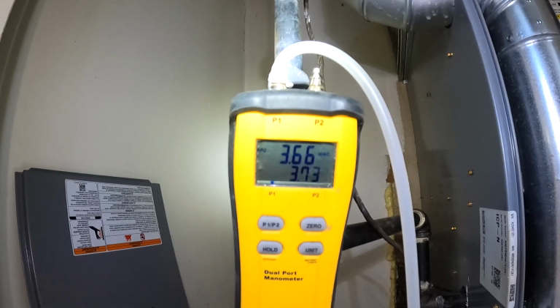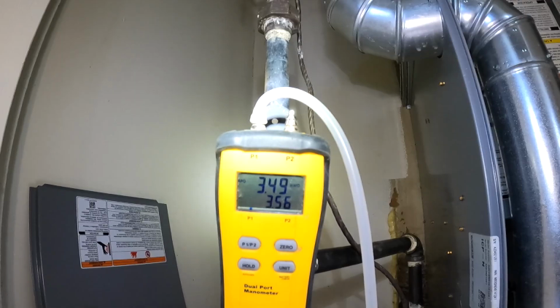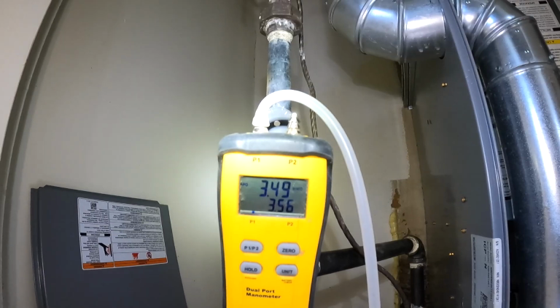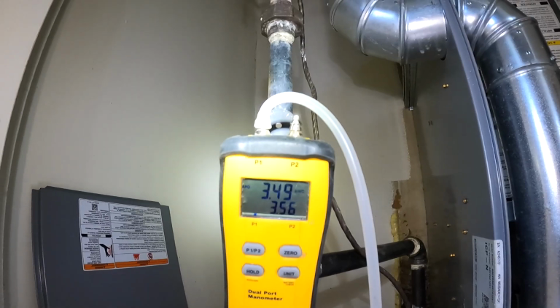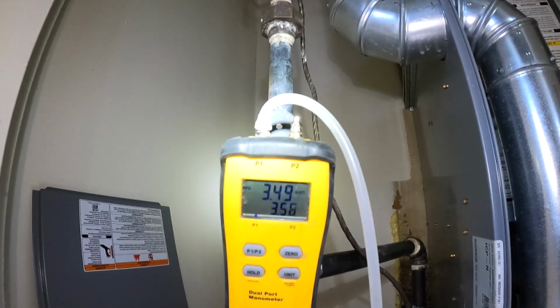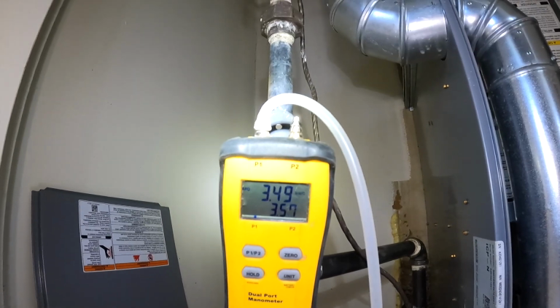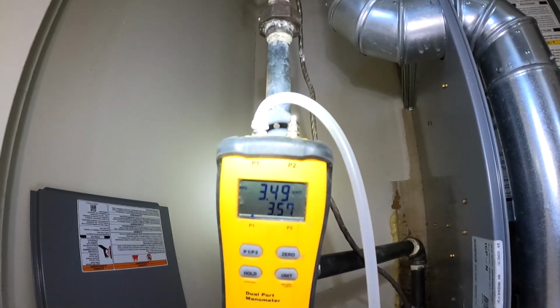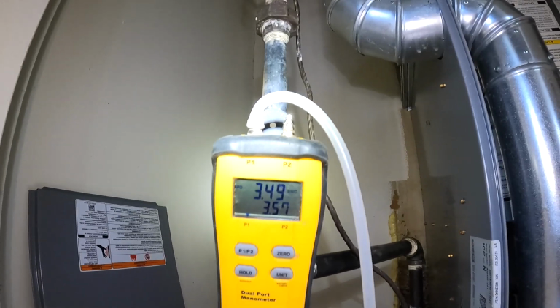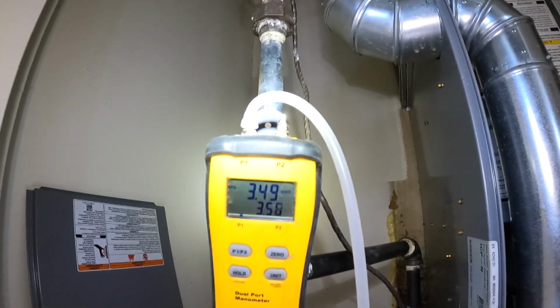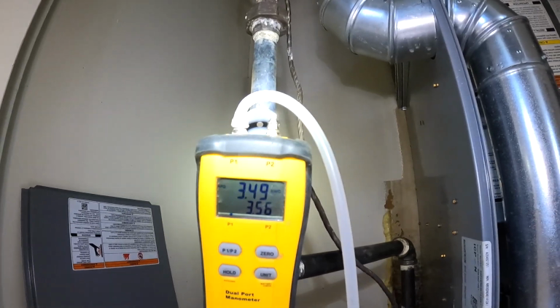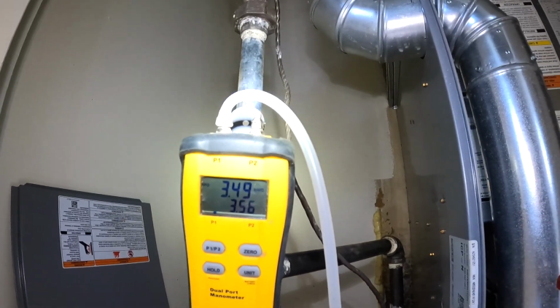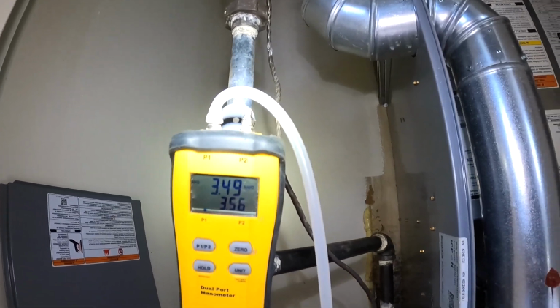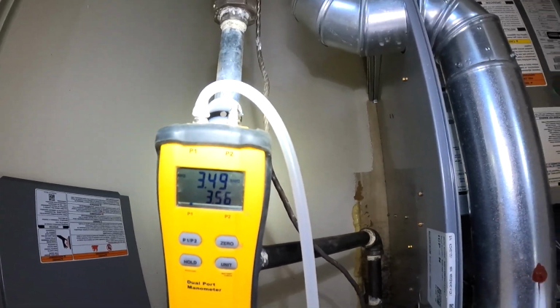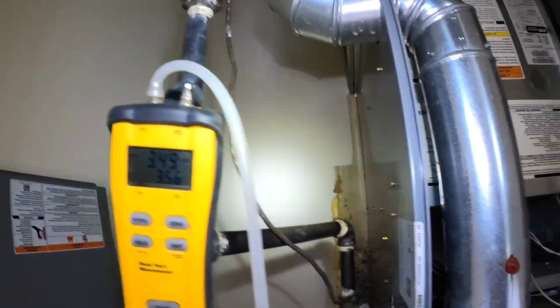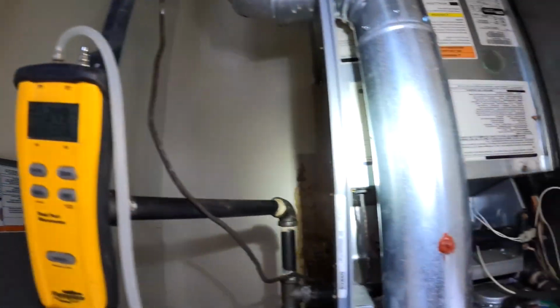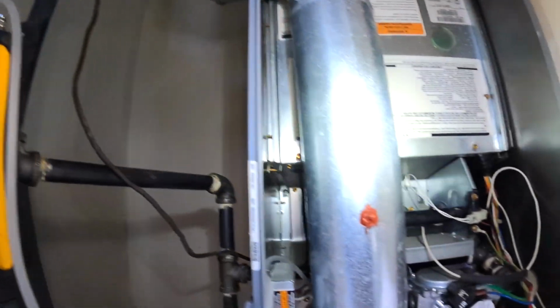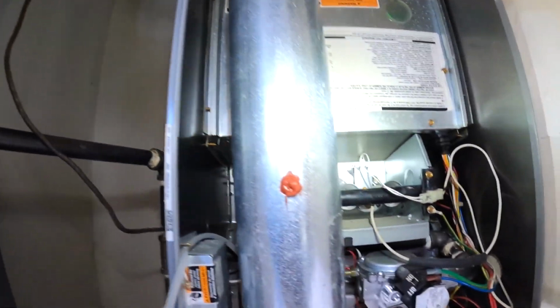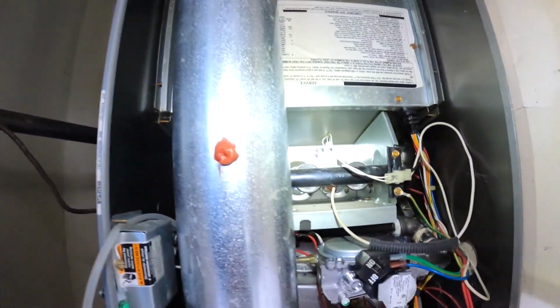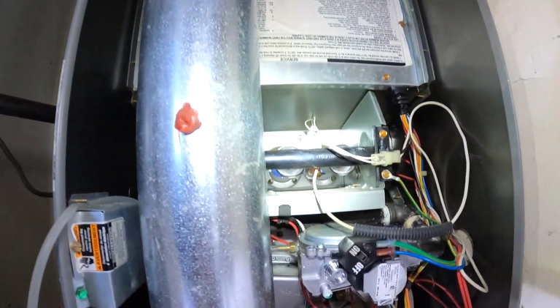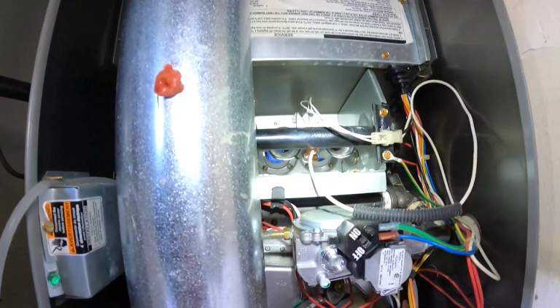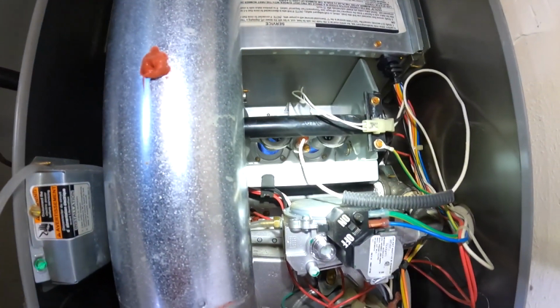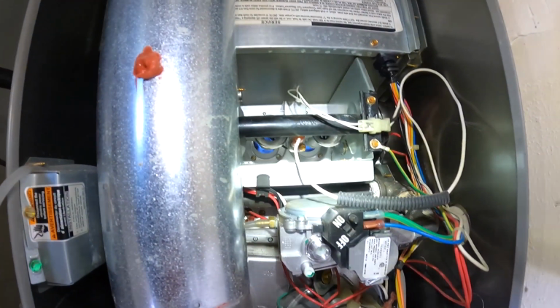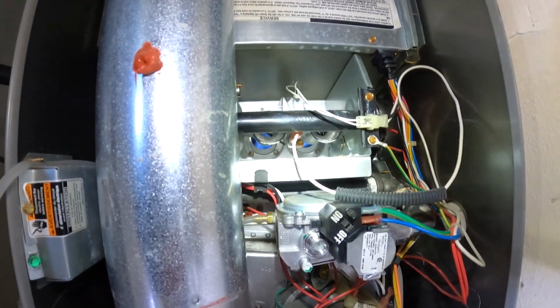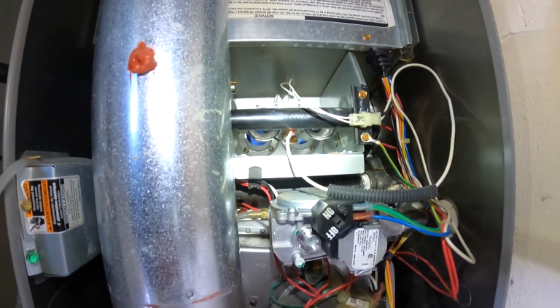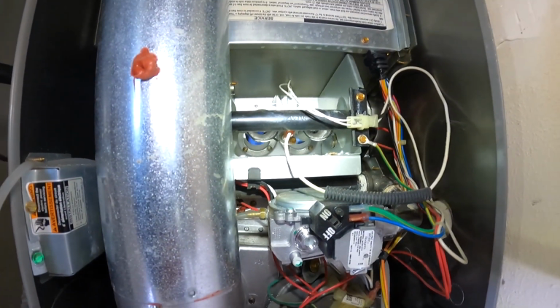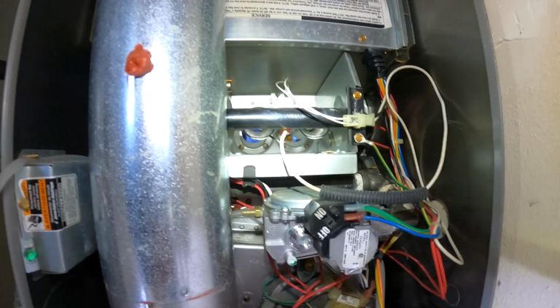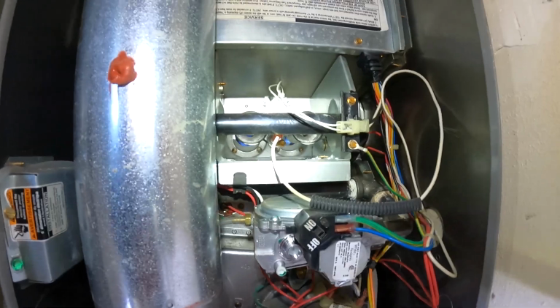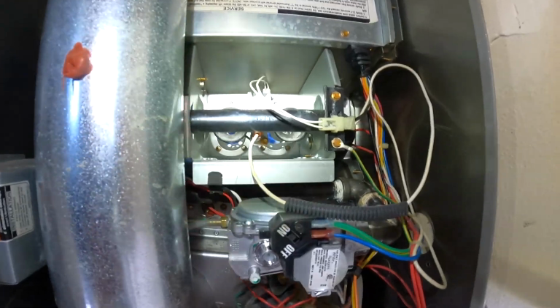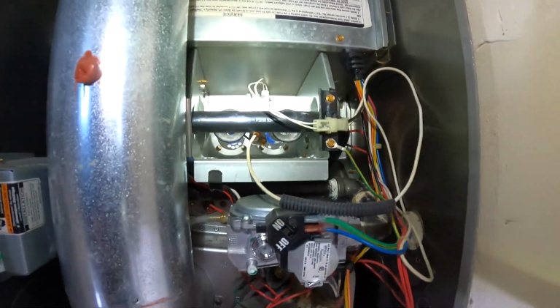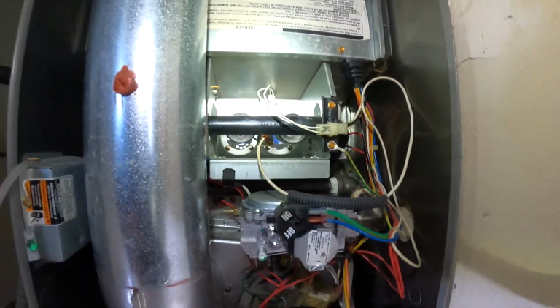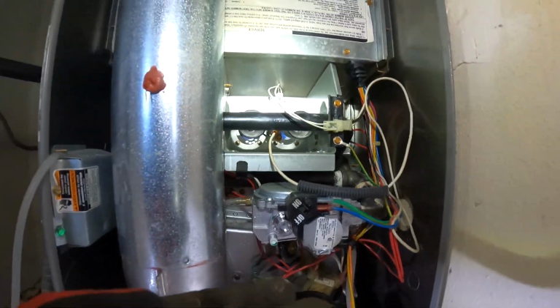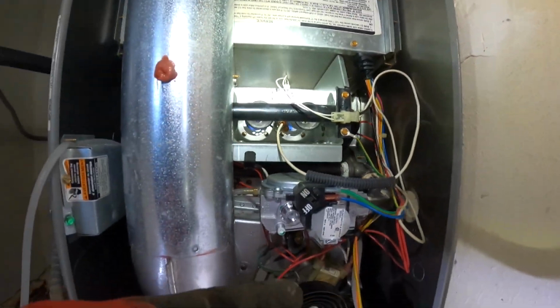It's going to fluctuate a little bit, but right around there — that's good. I'll put that brass cap back on there.